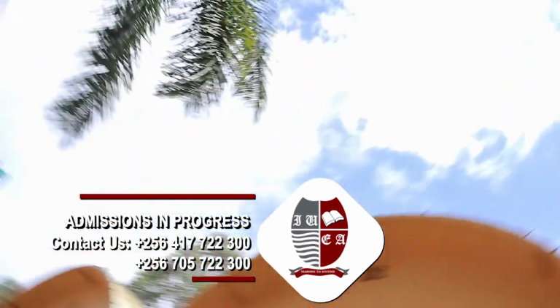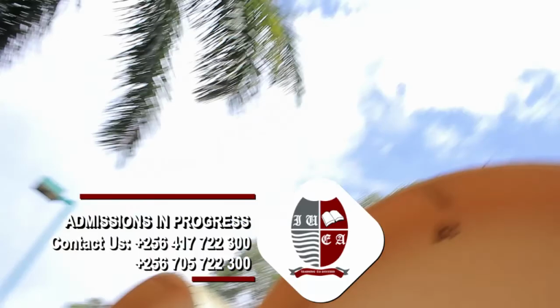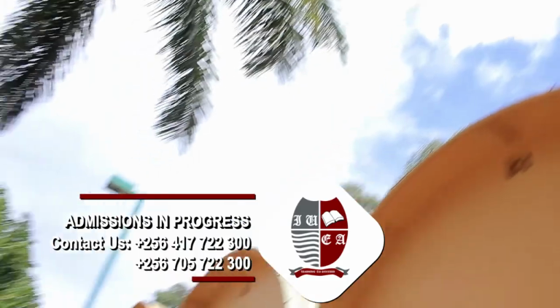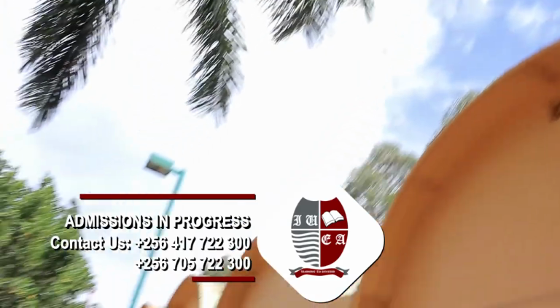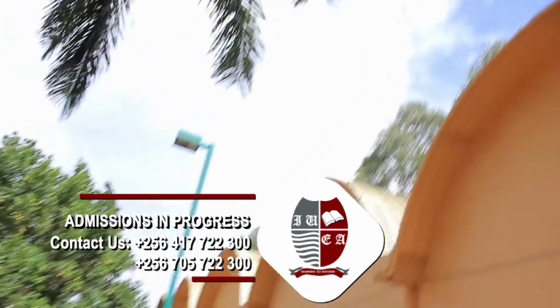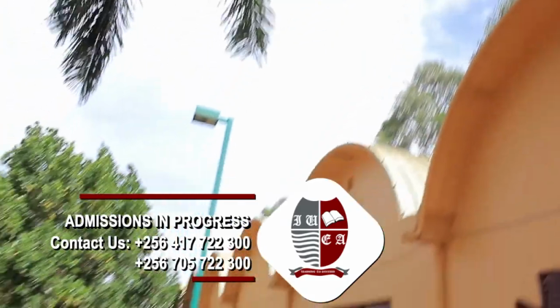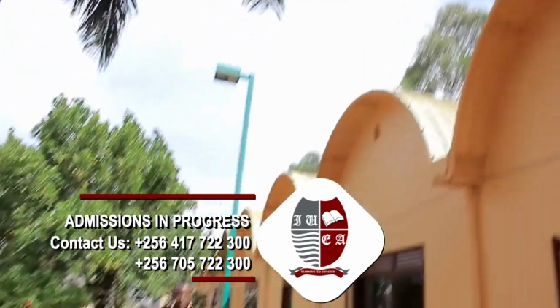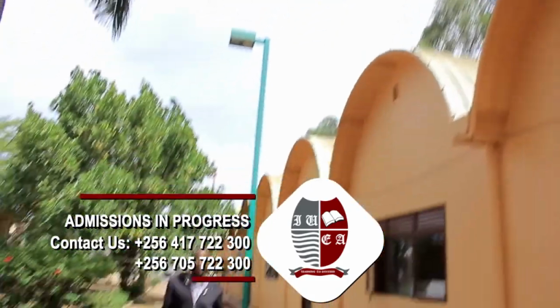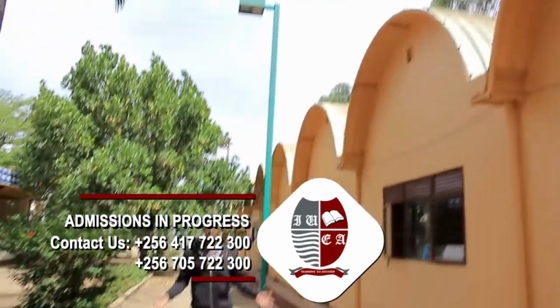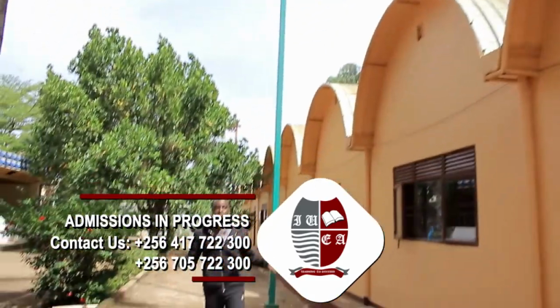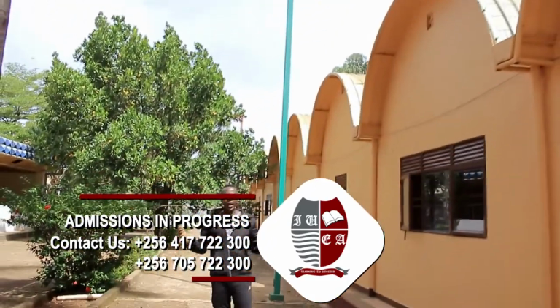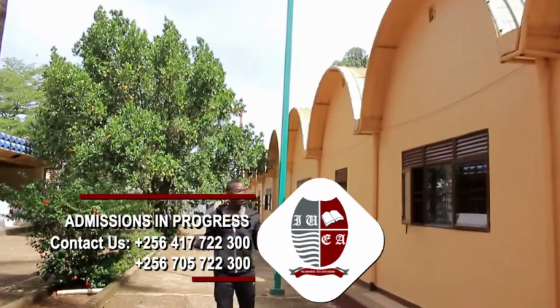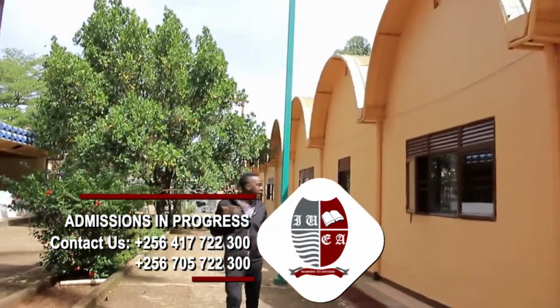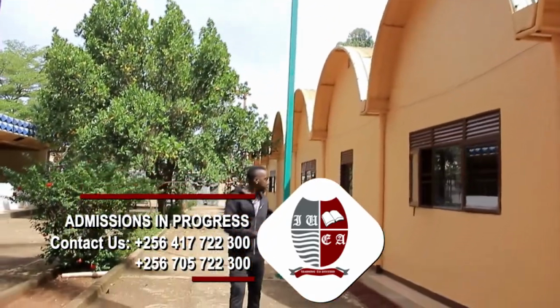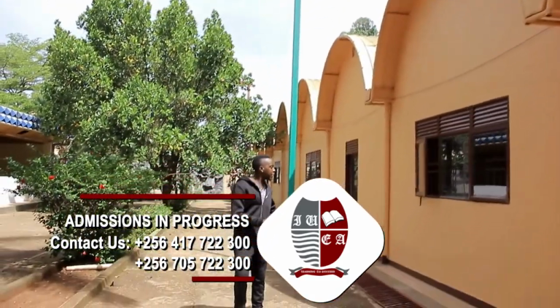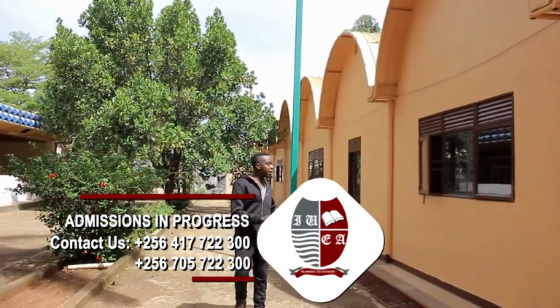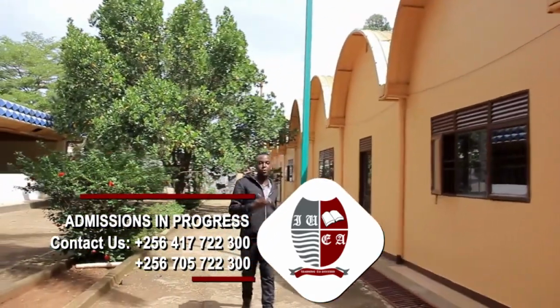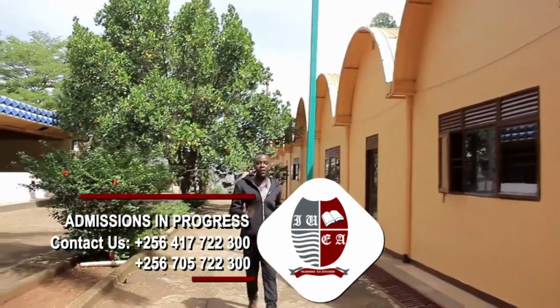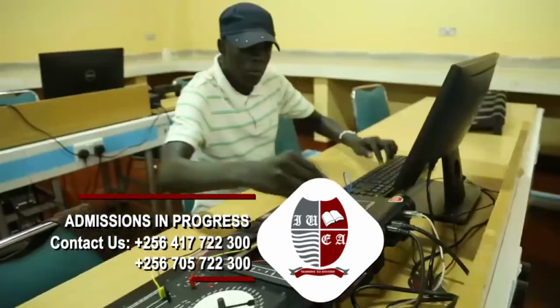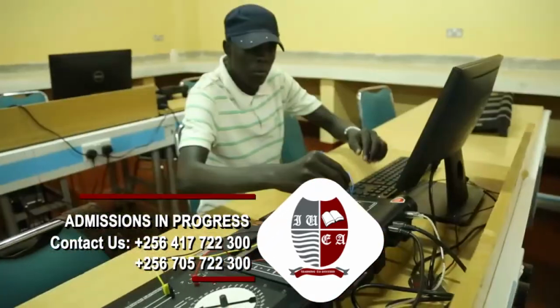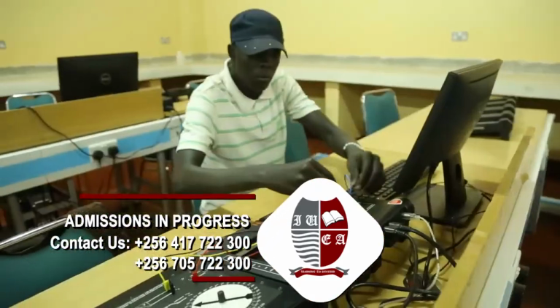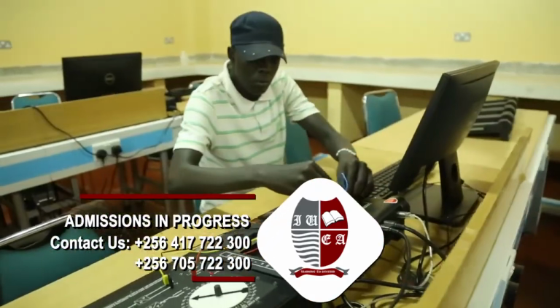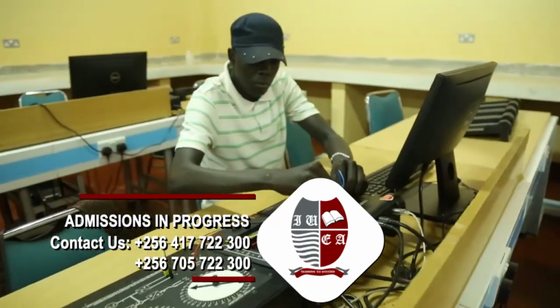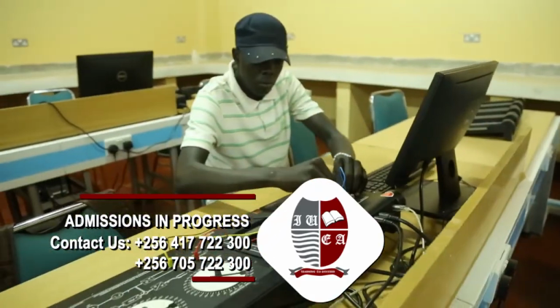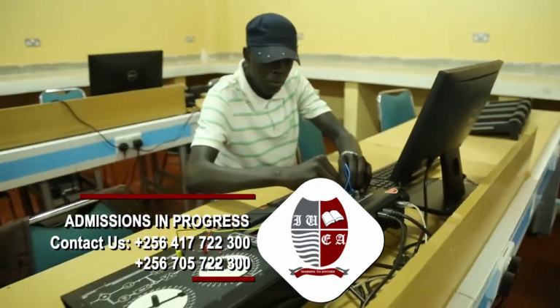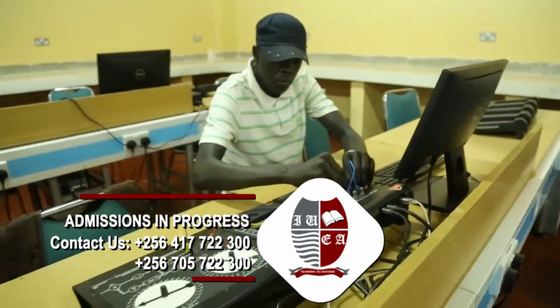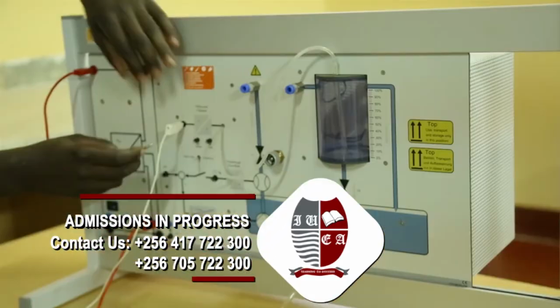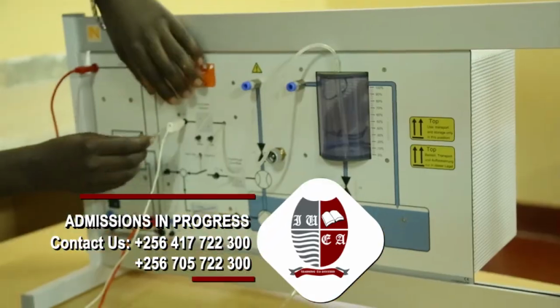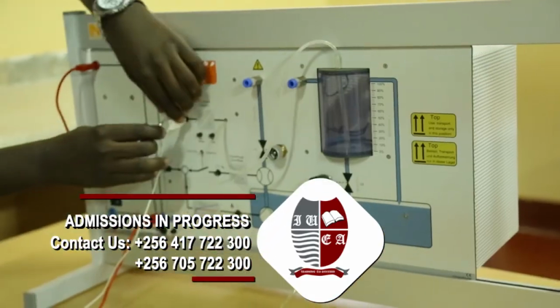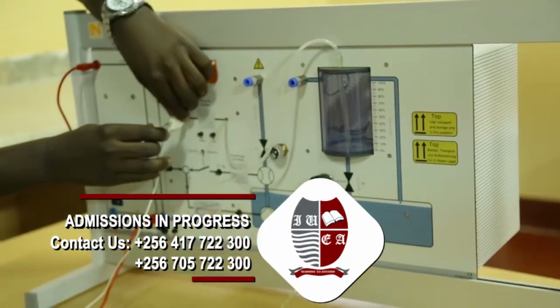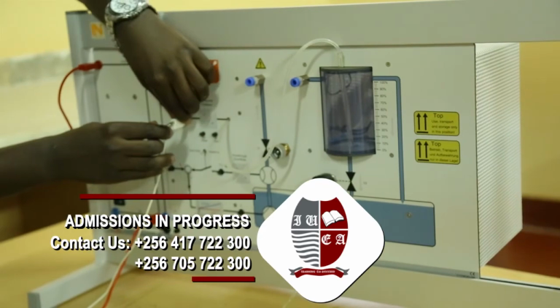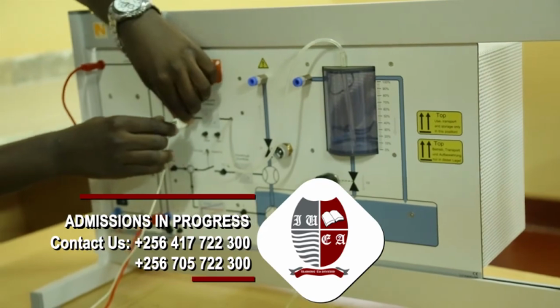IUEA is a home for practicals and we have multiple labs provided for students to understand concepts practically.